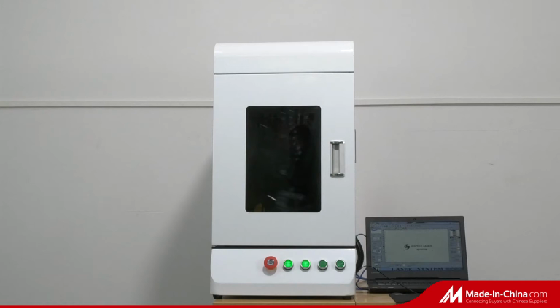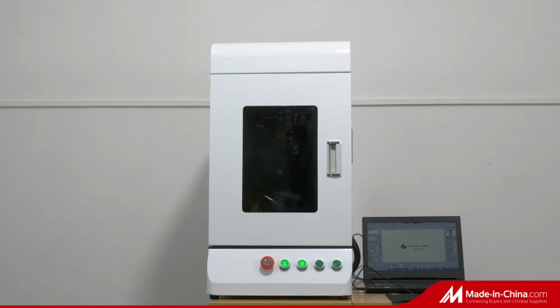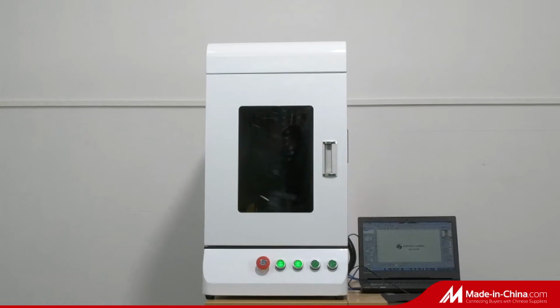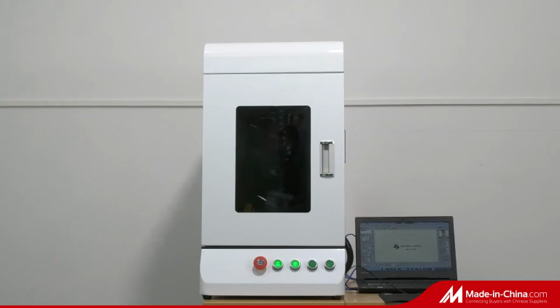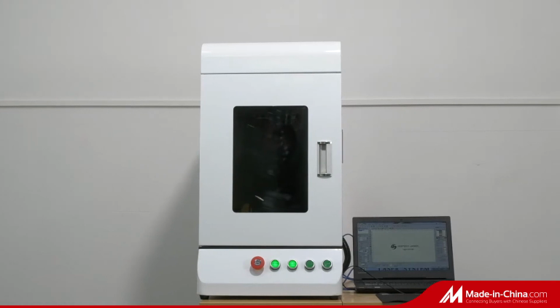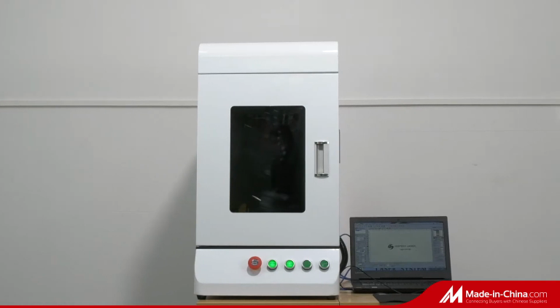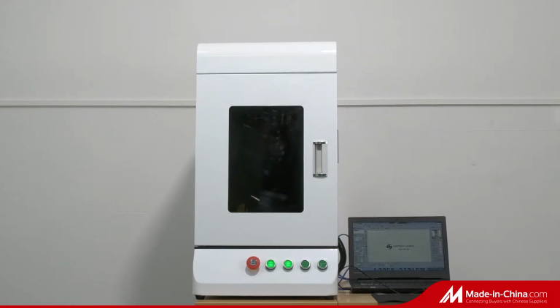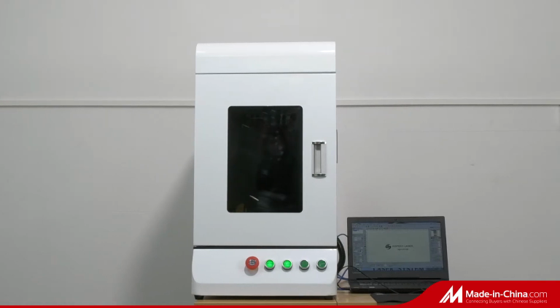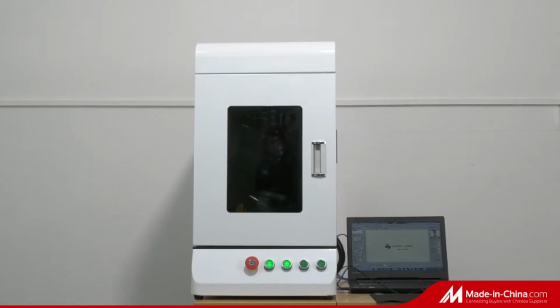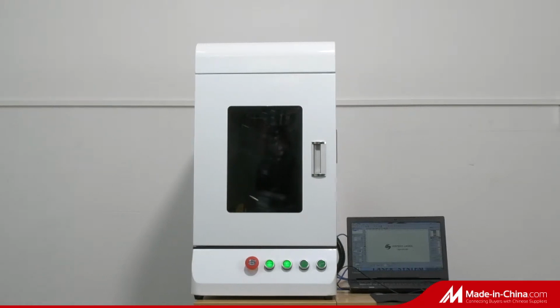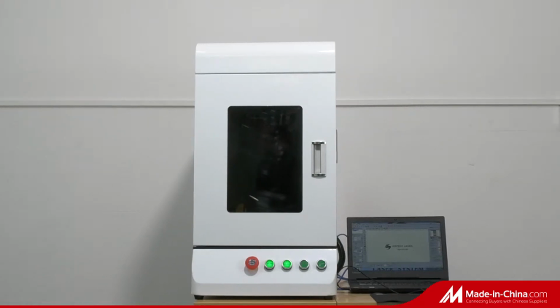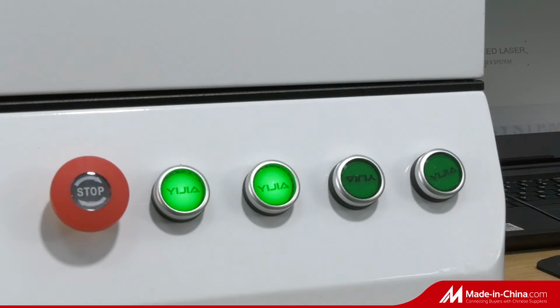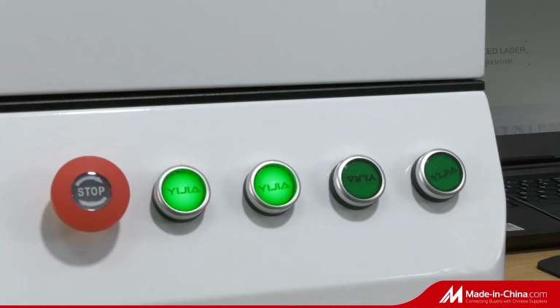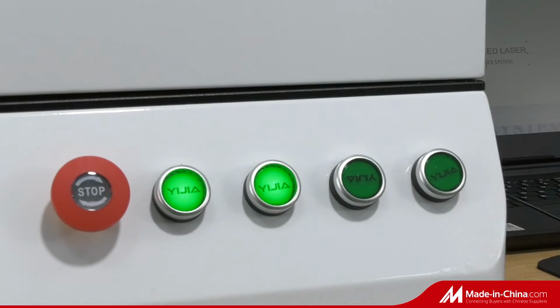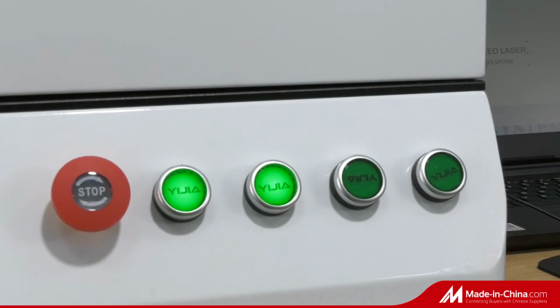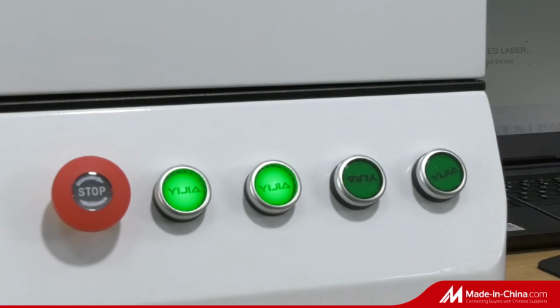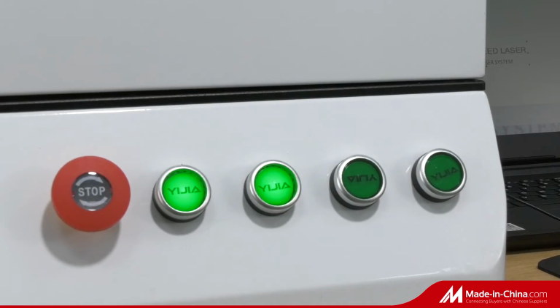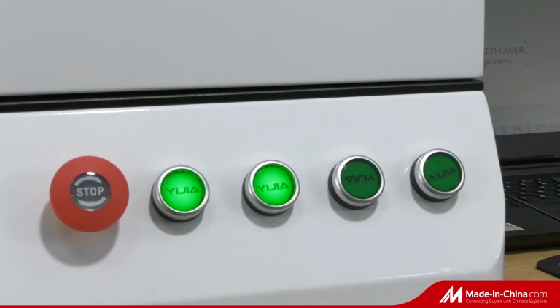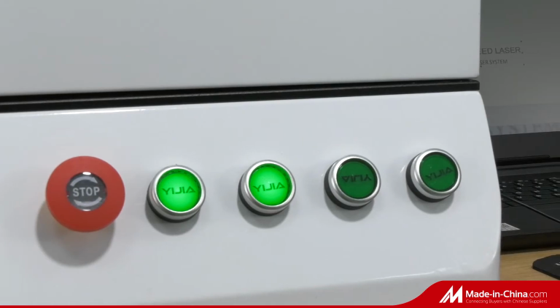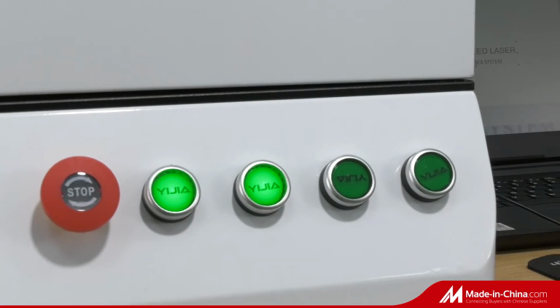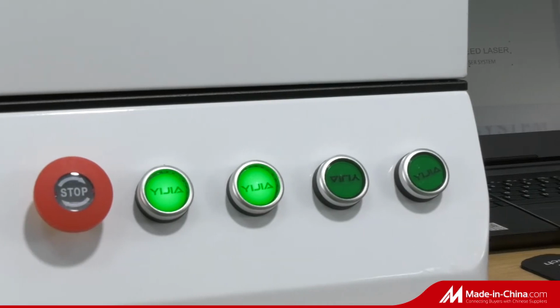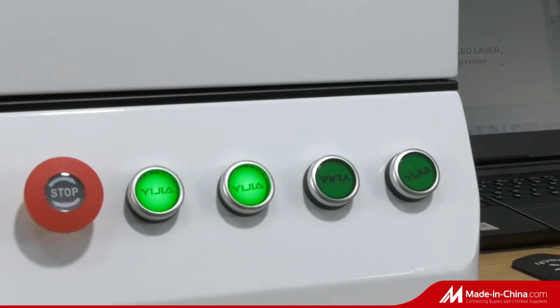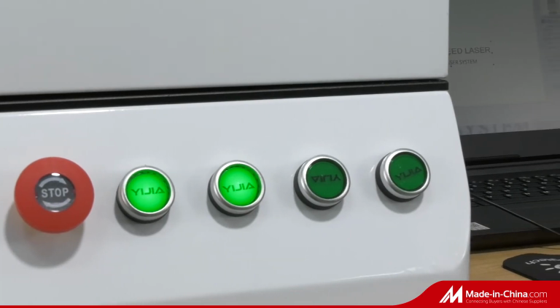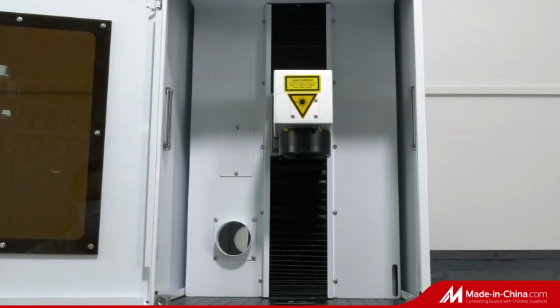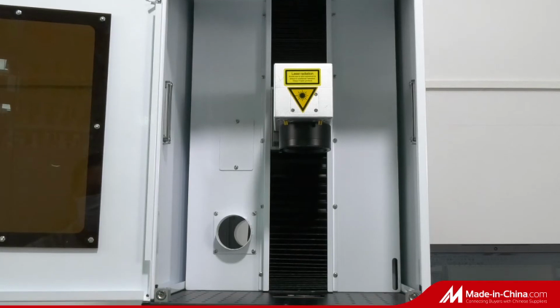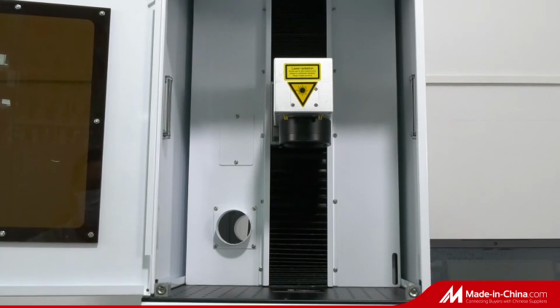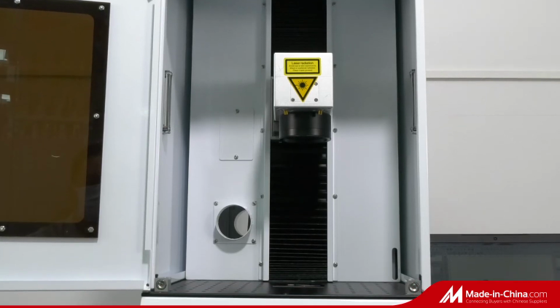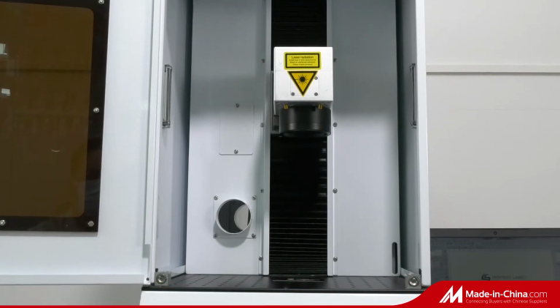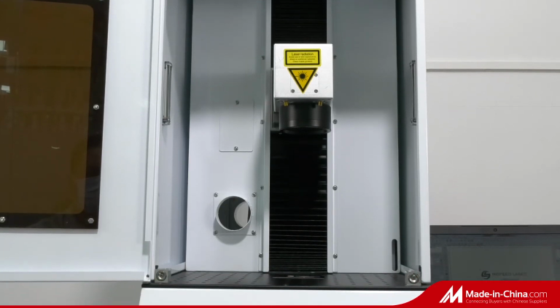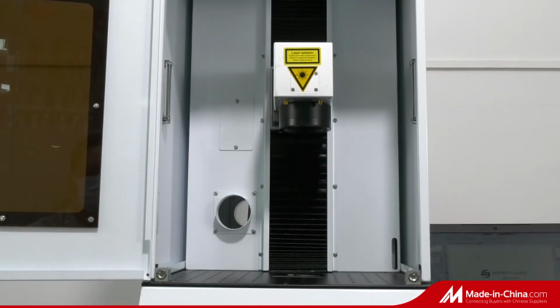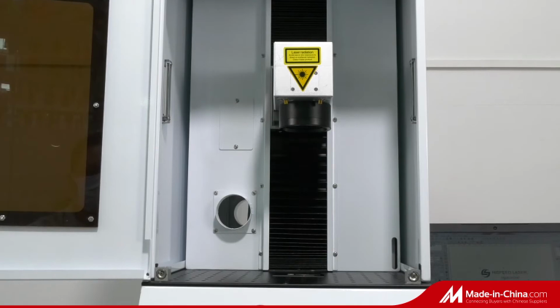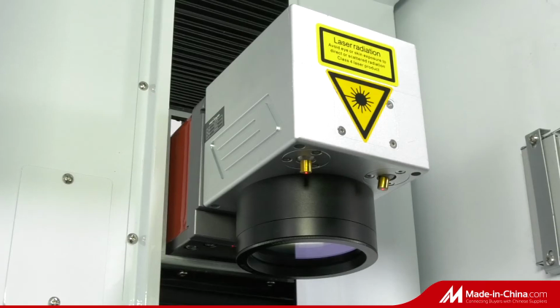Mini Smart Fiber Laser Marker is one of the most popular machine models of high-speed laser.